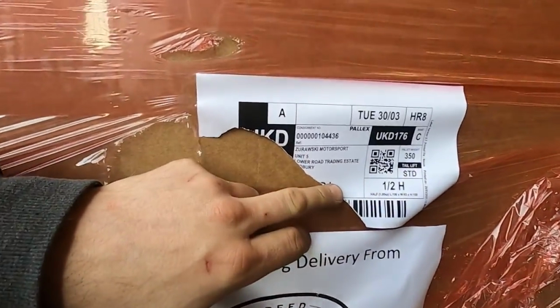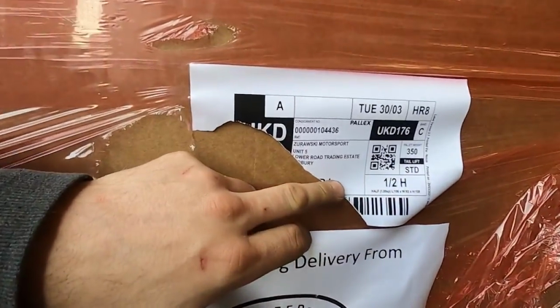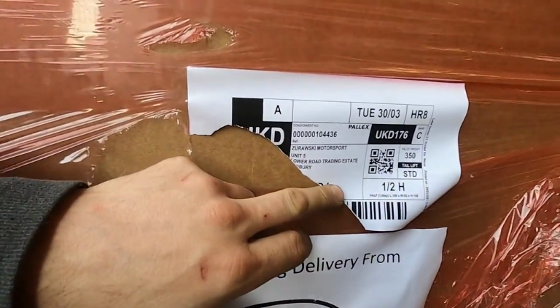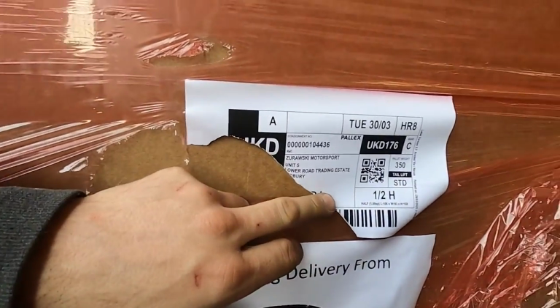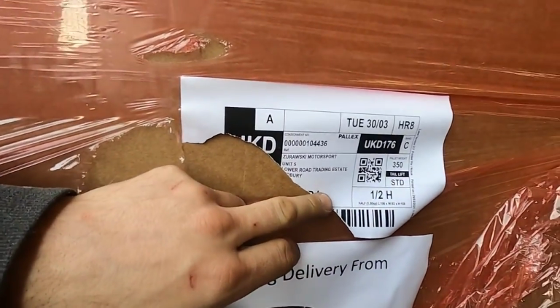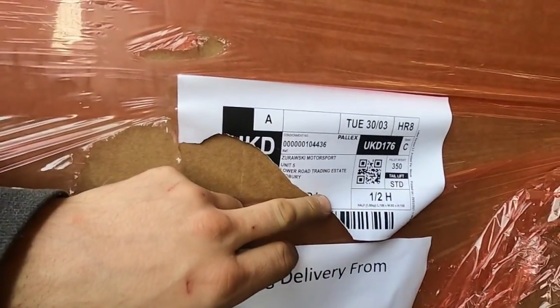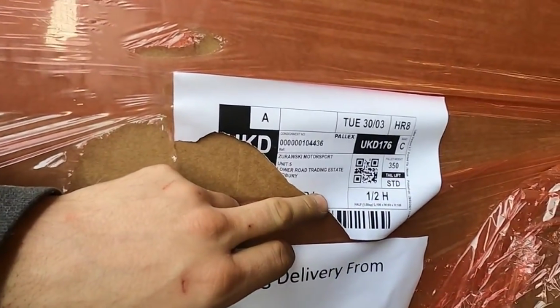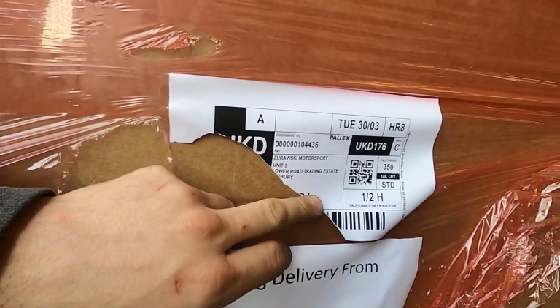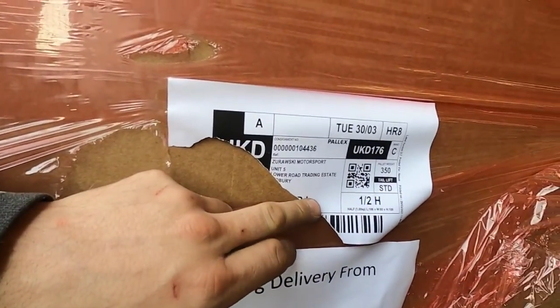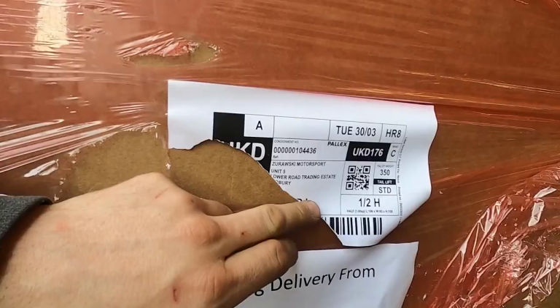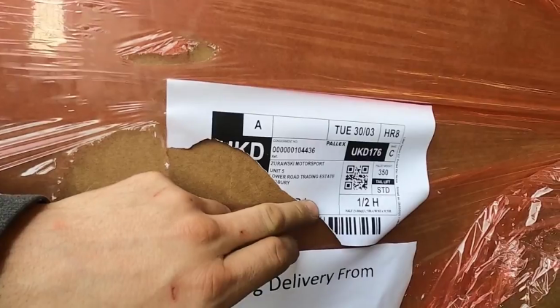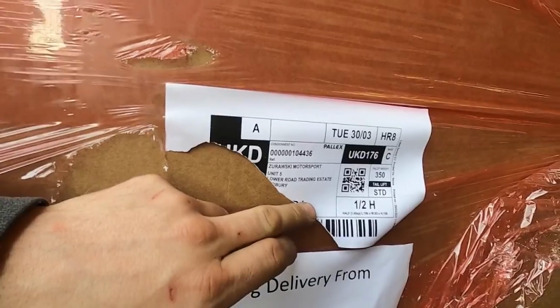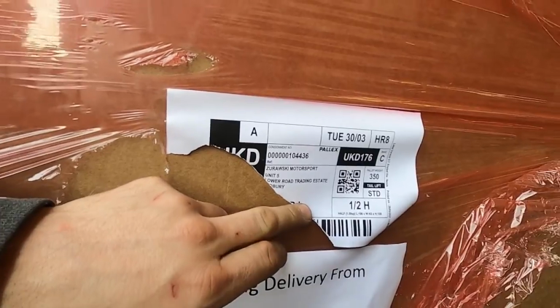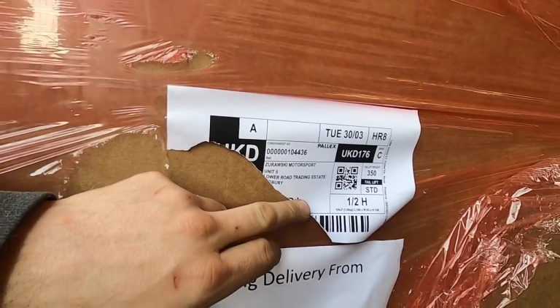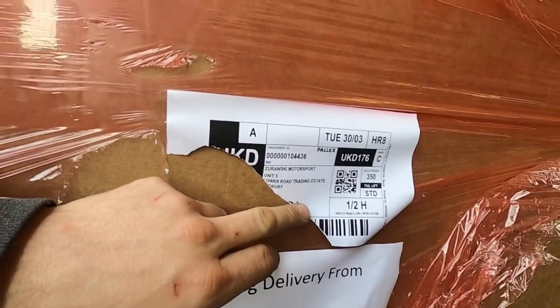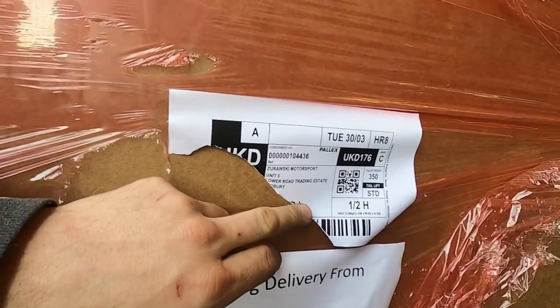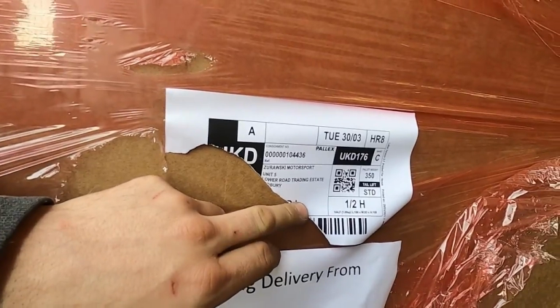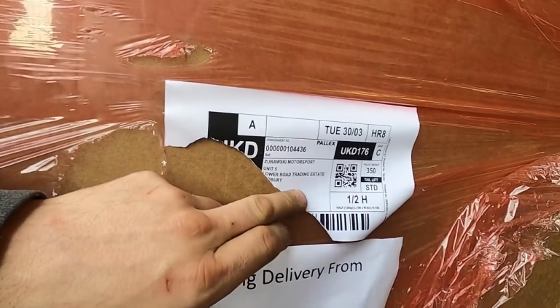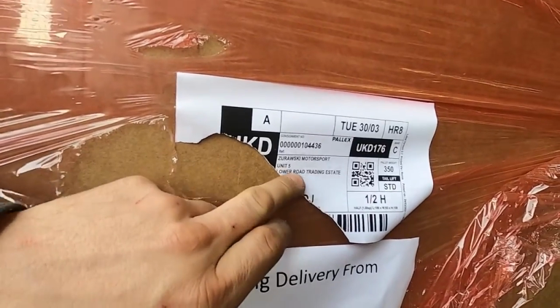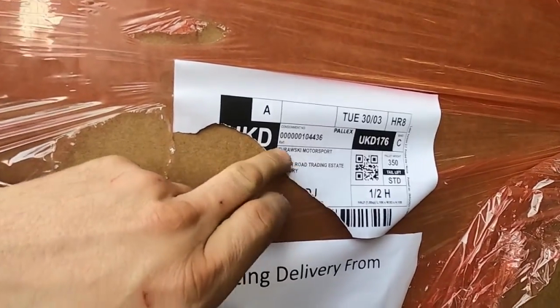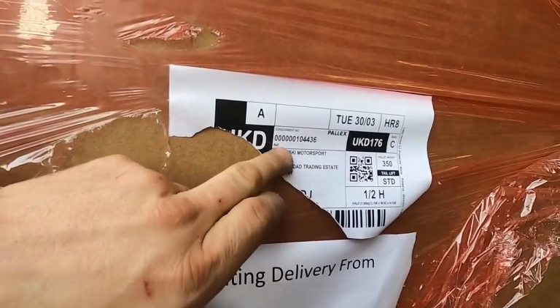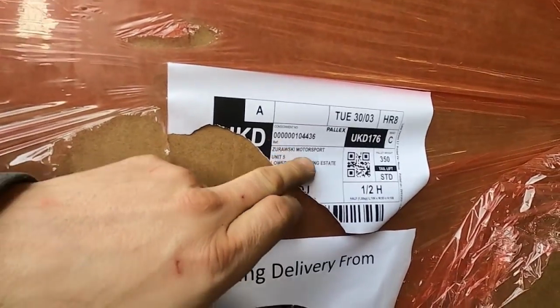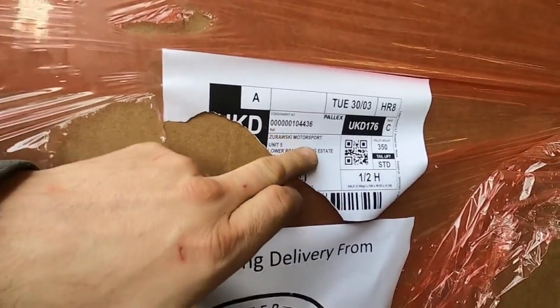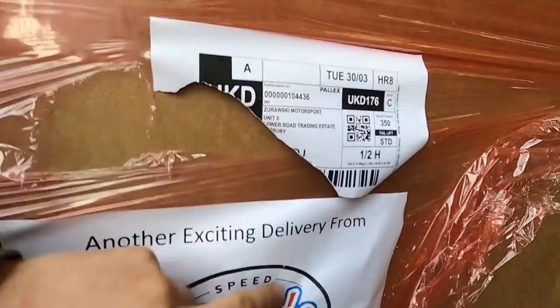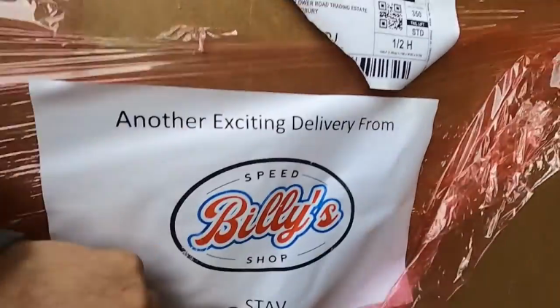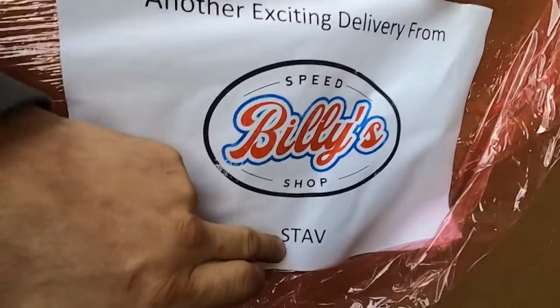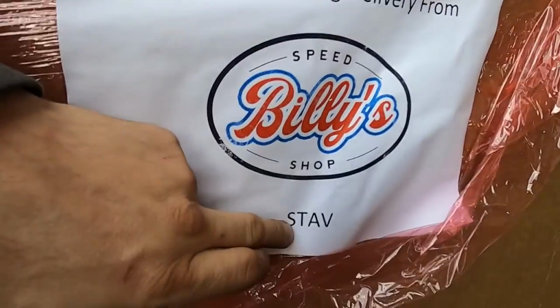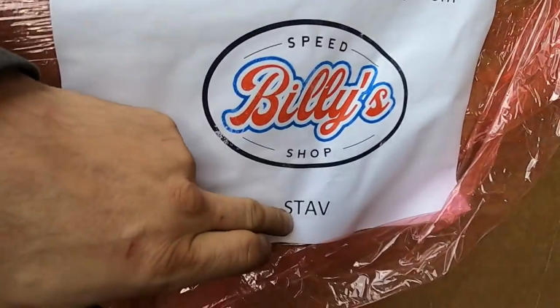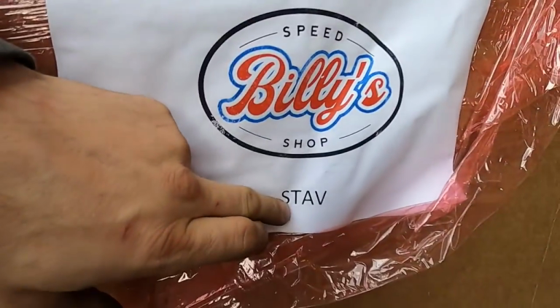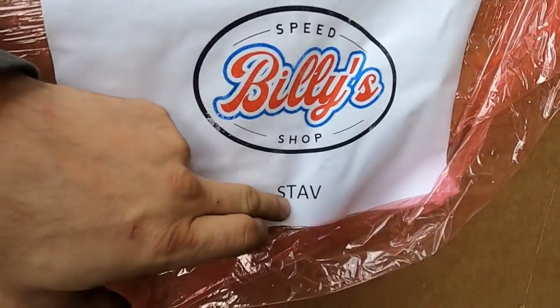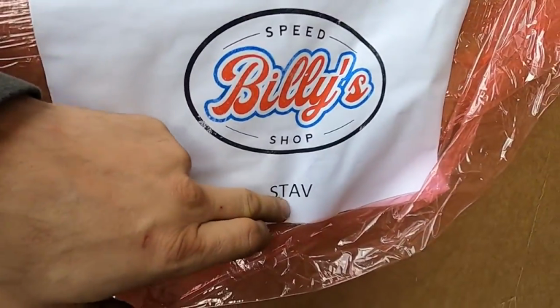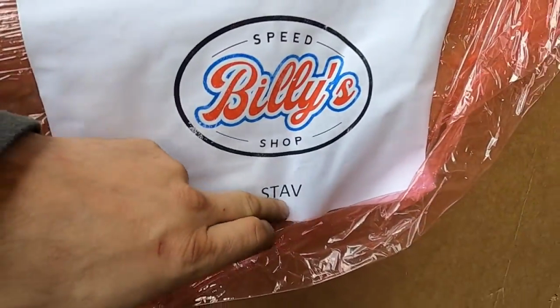This is like an official collaboration now. If you've got the pallets coming from America, you see Zyrowski Motorsport and stuff on the bottom.